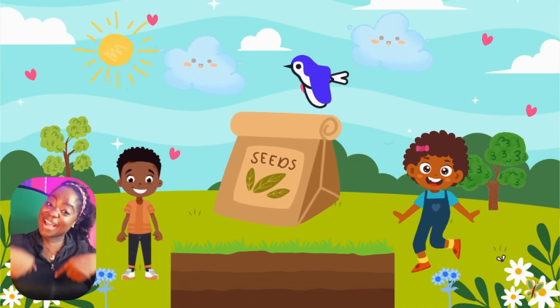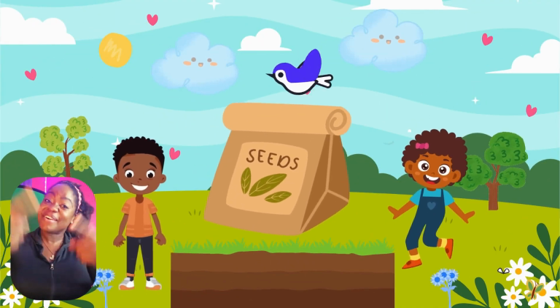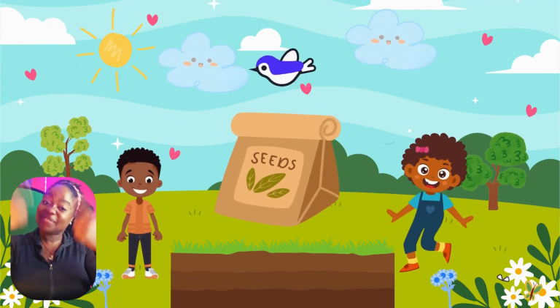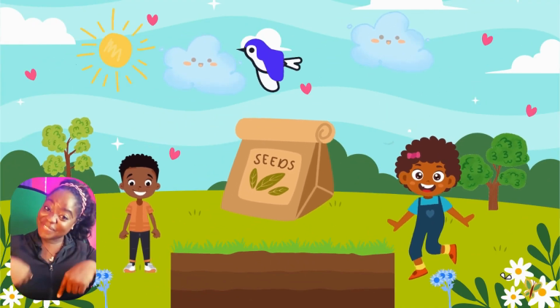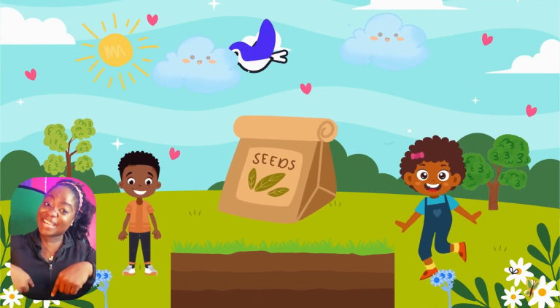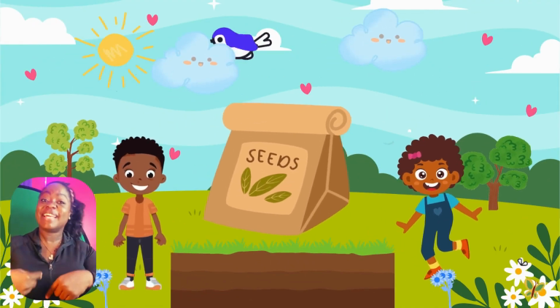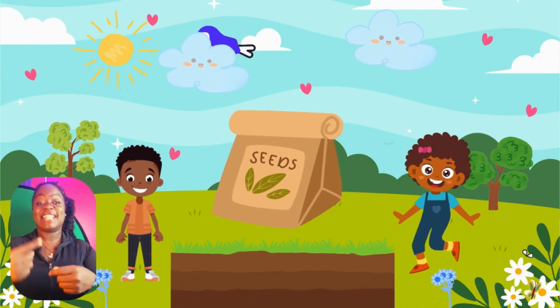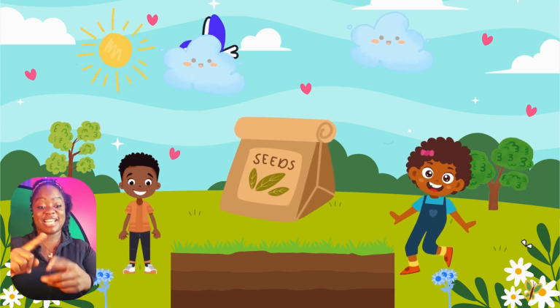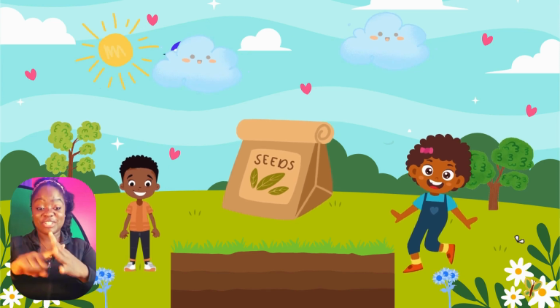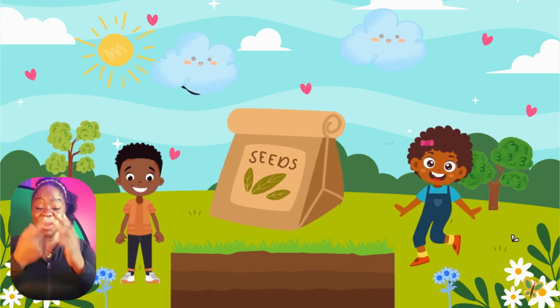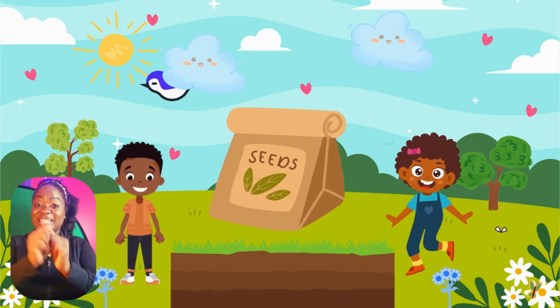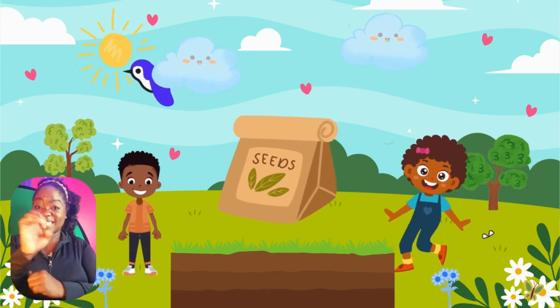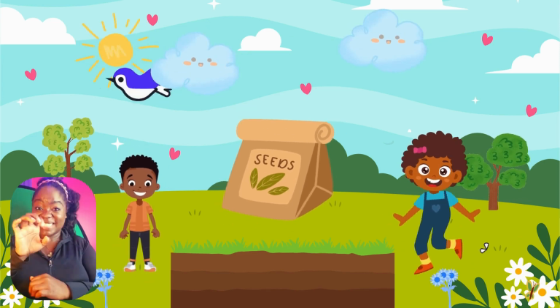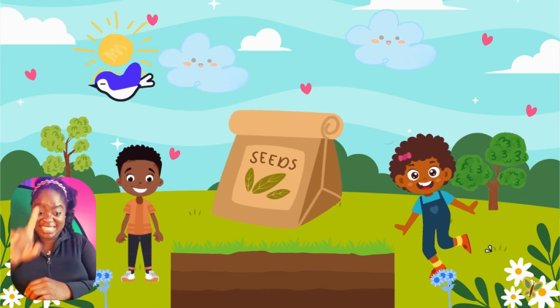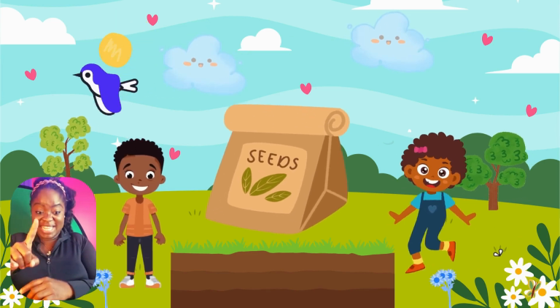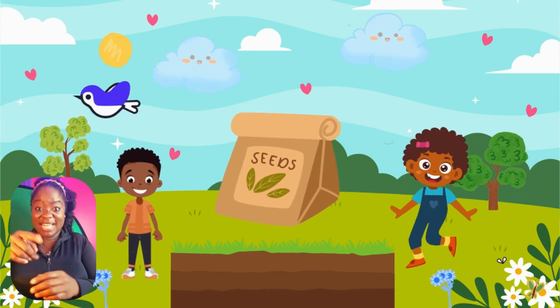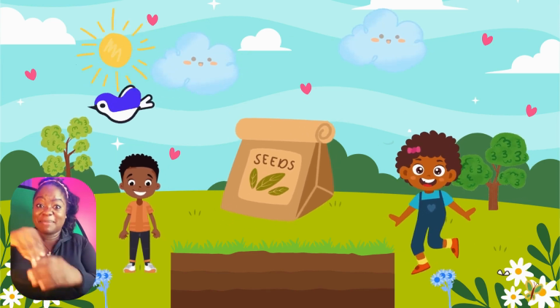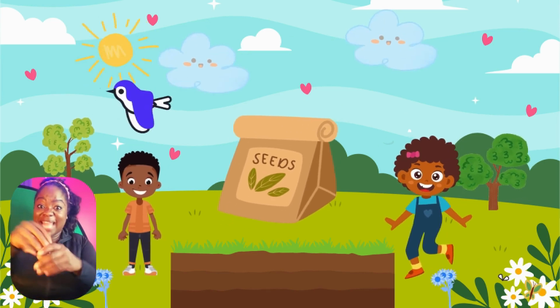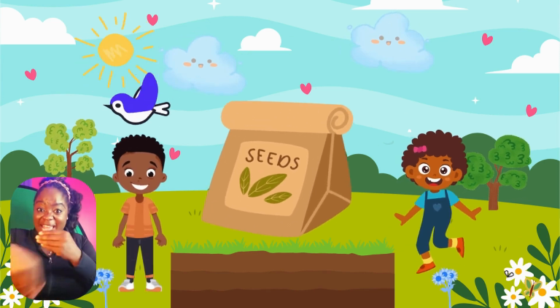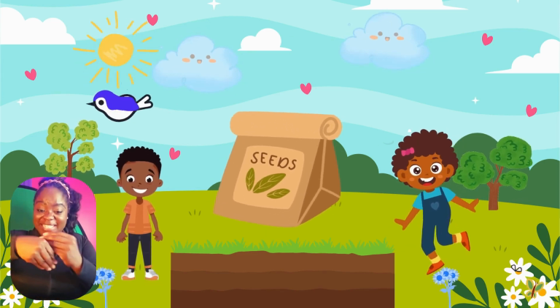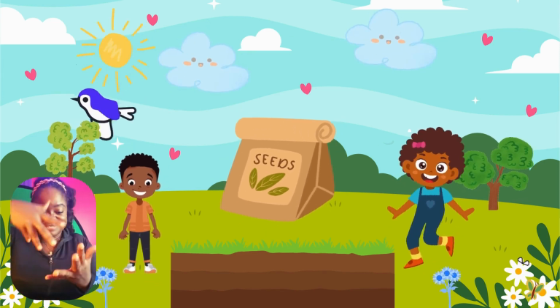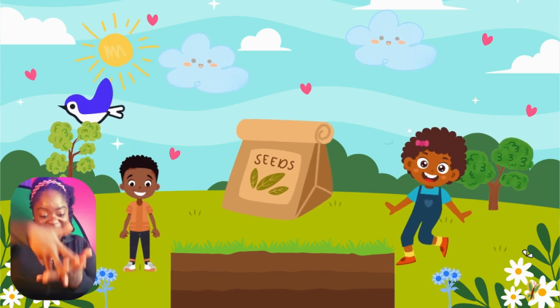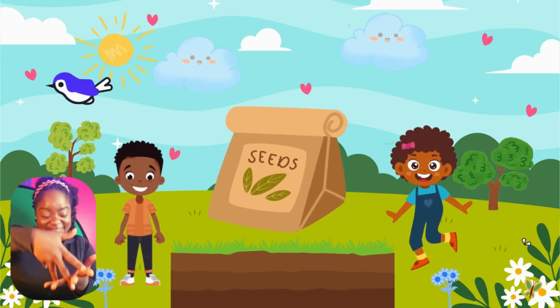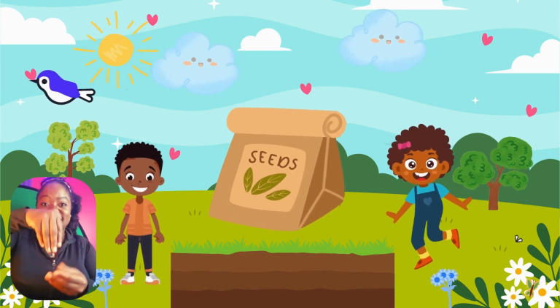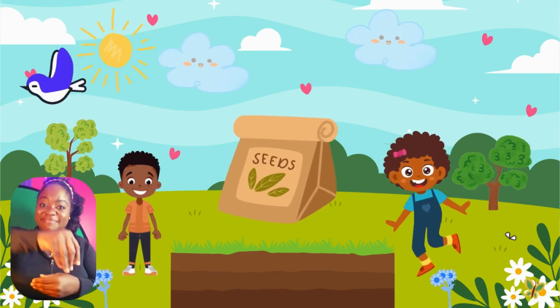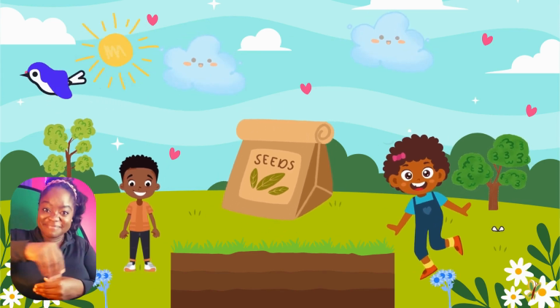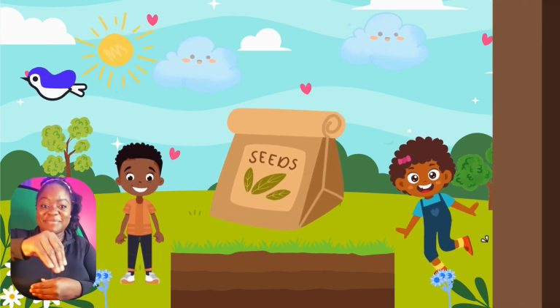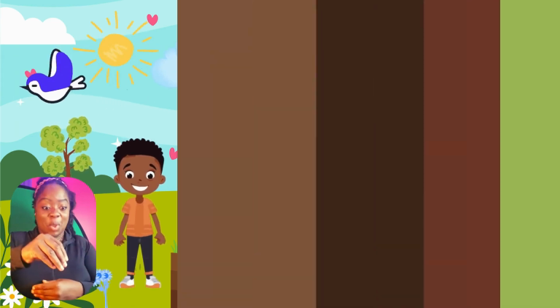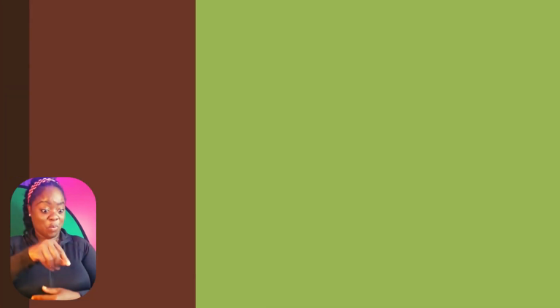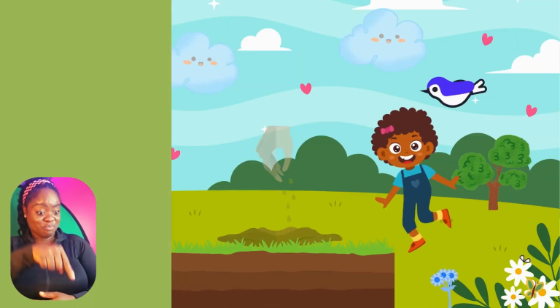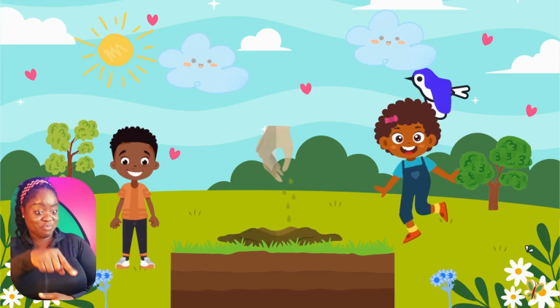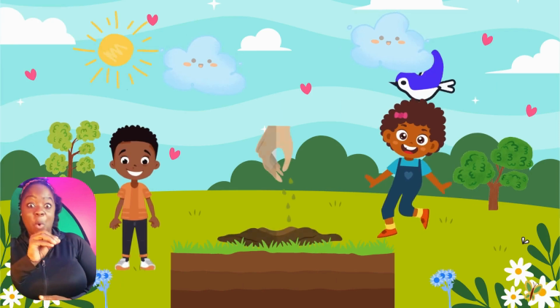Come on, girls. Let's put the seed in the ground. Wow.